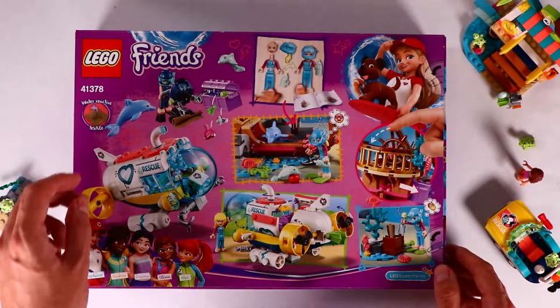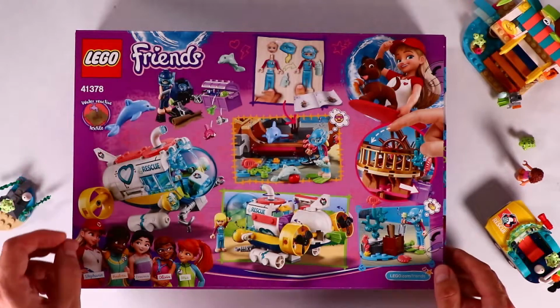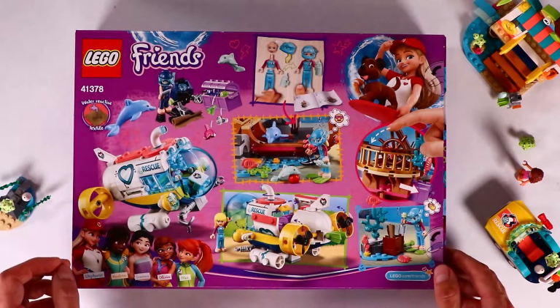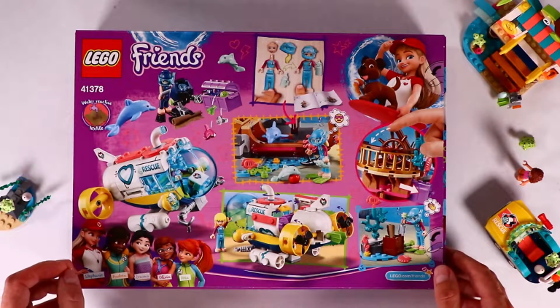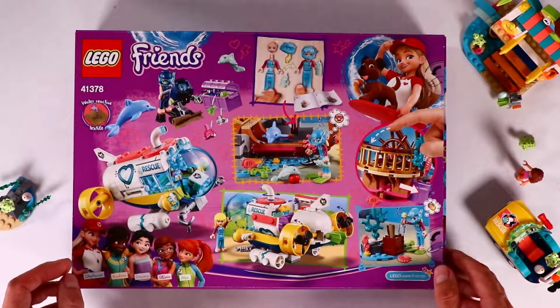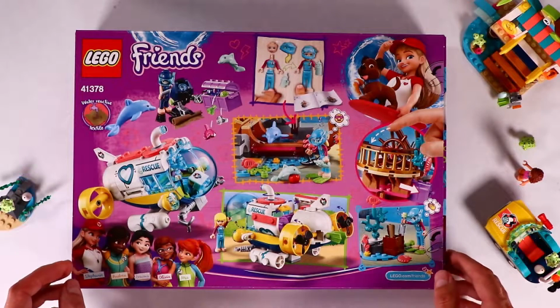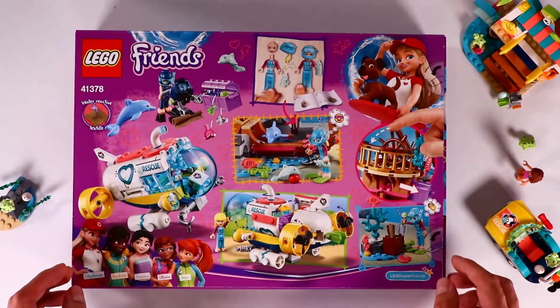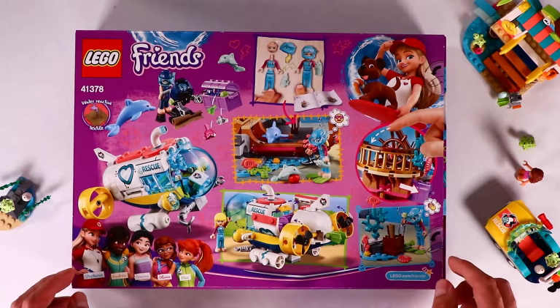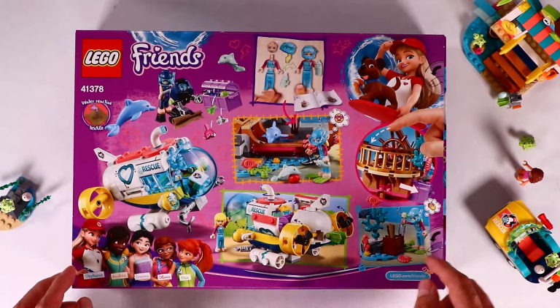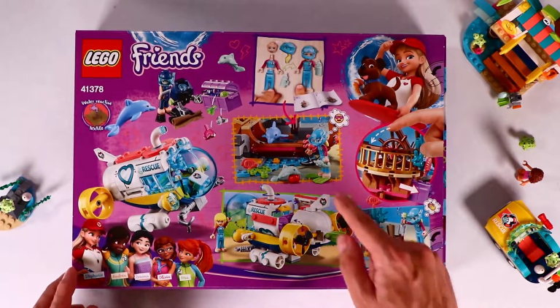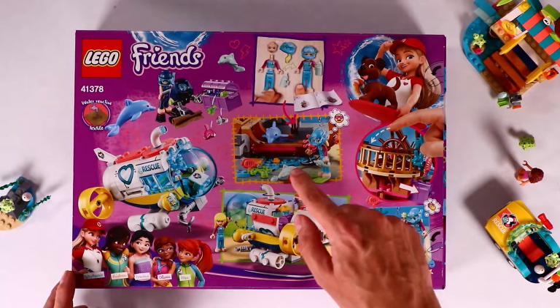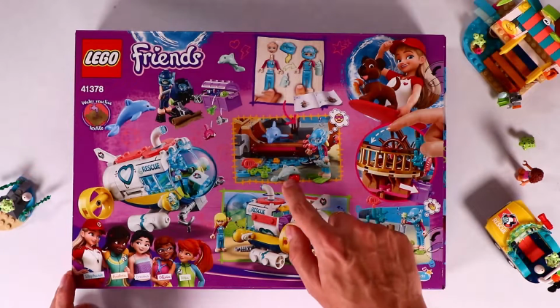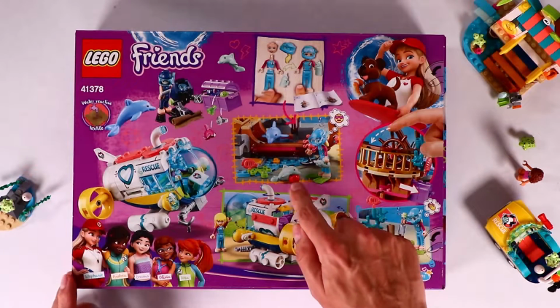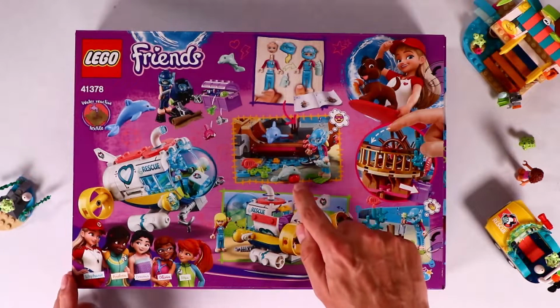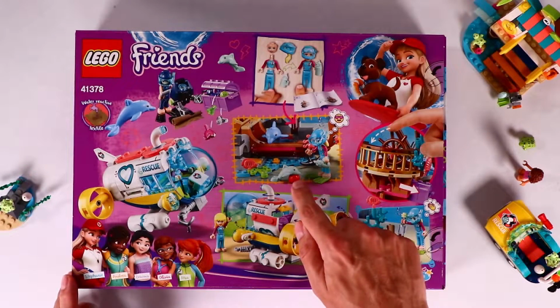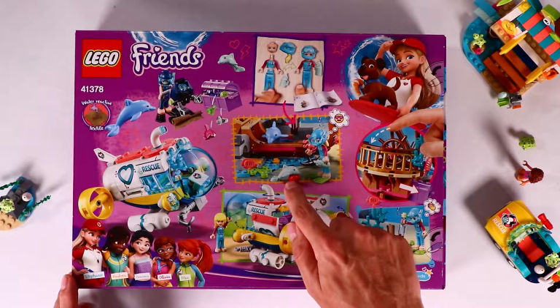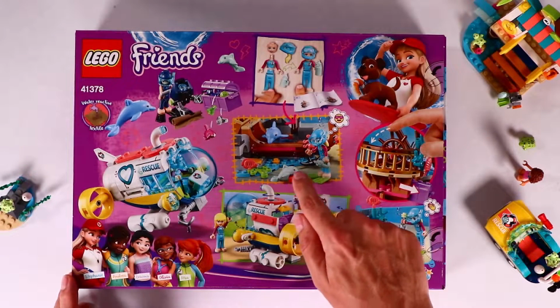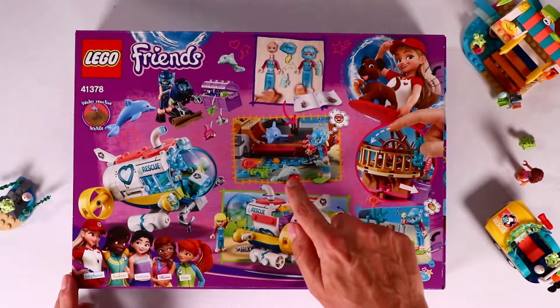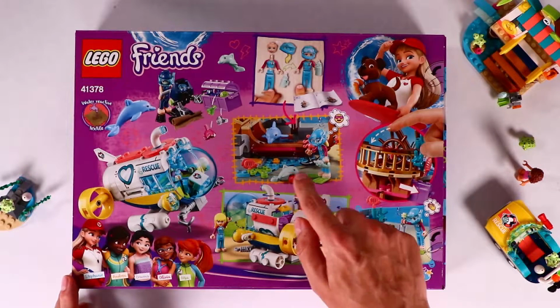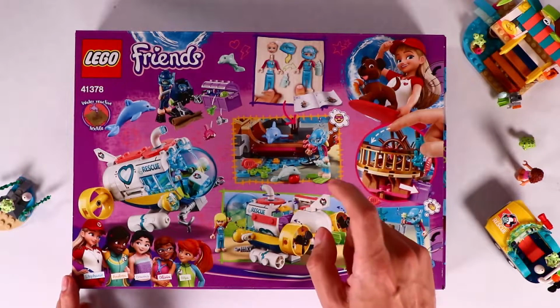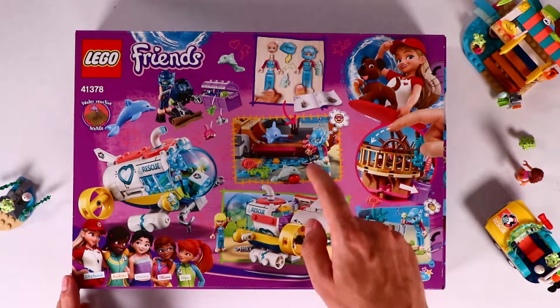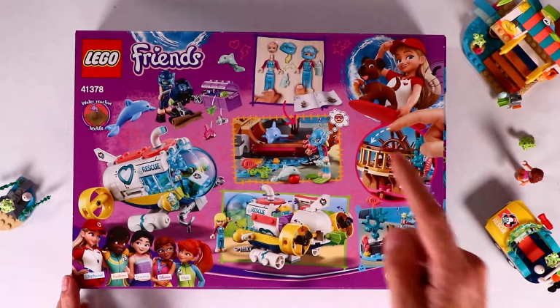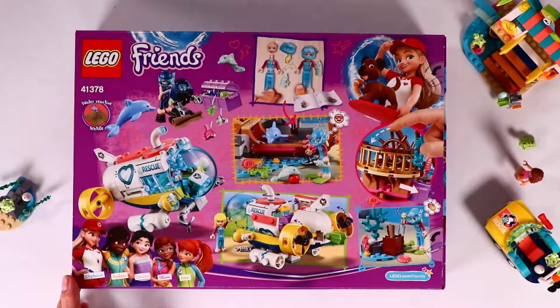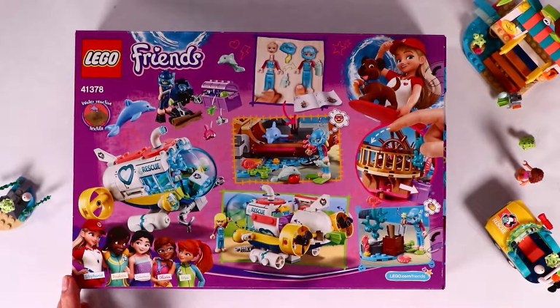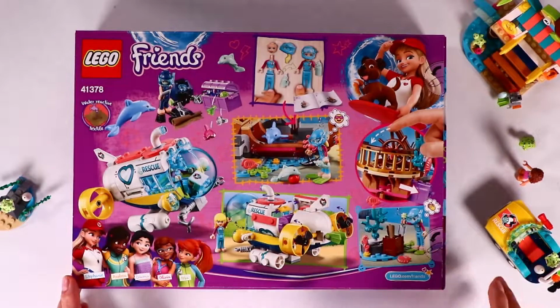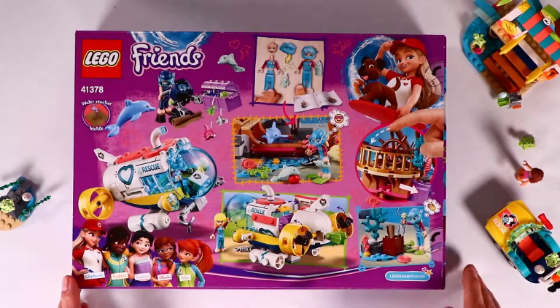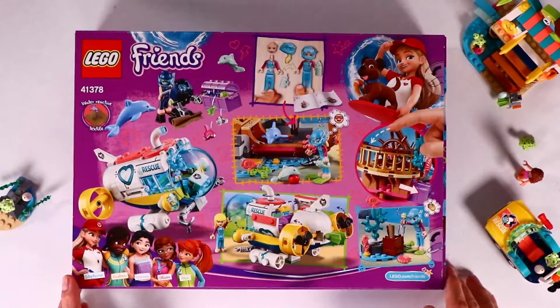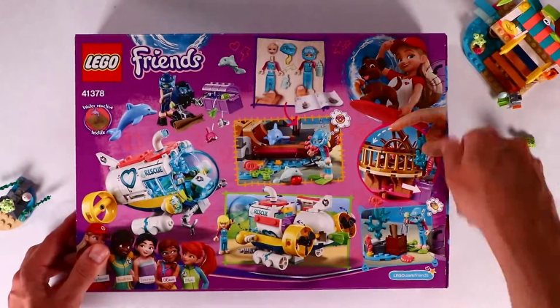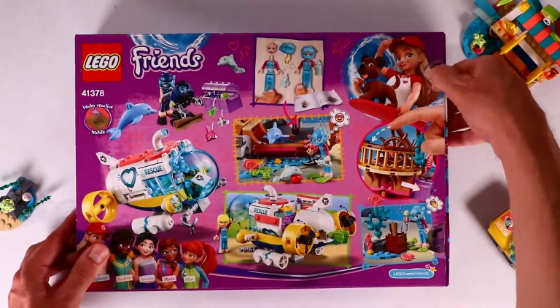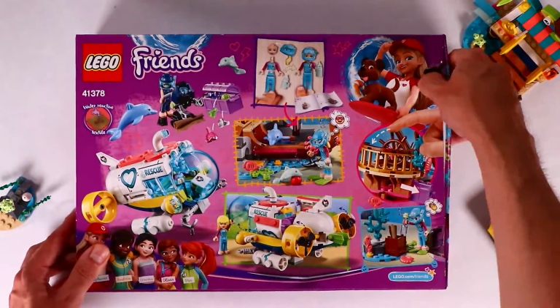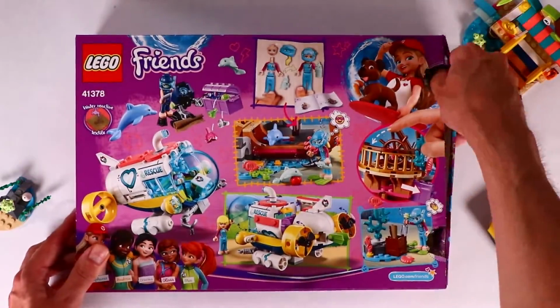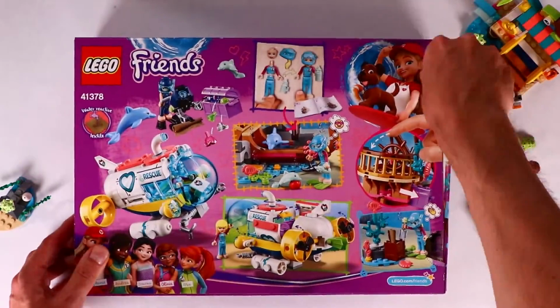Look at this - we get a baby dolphin! That's super cute. Now let's open it up.